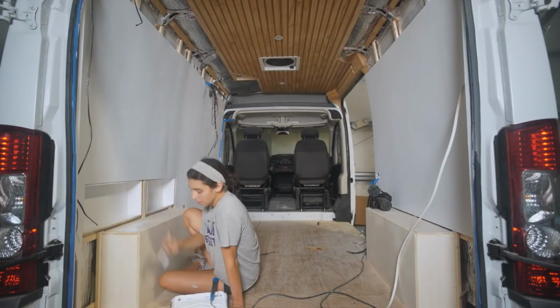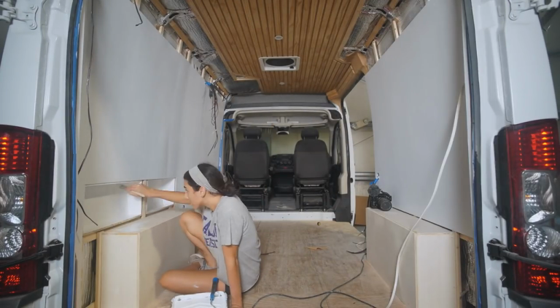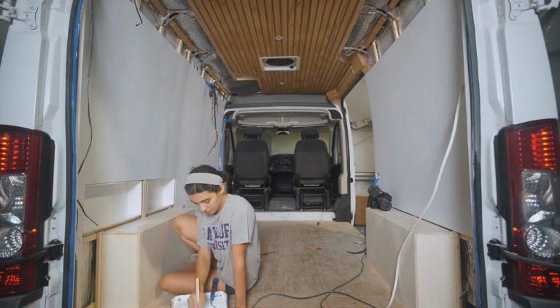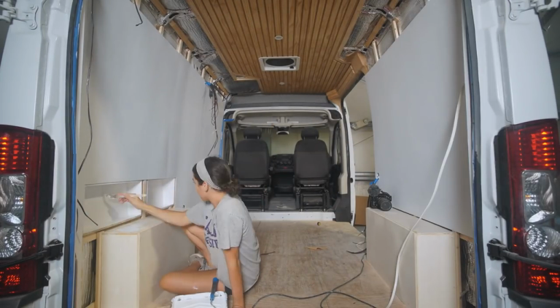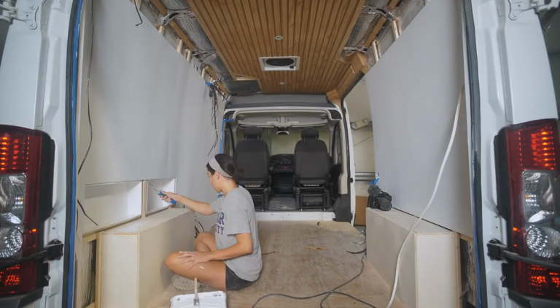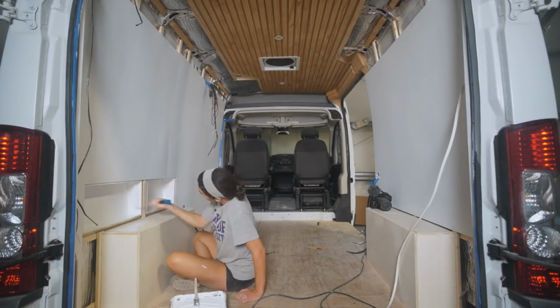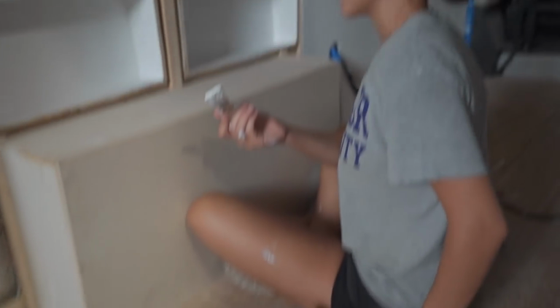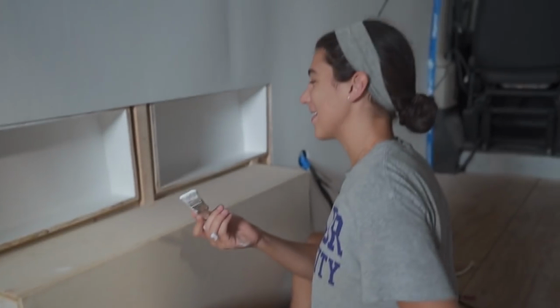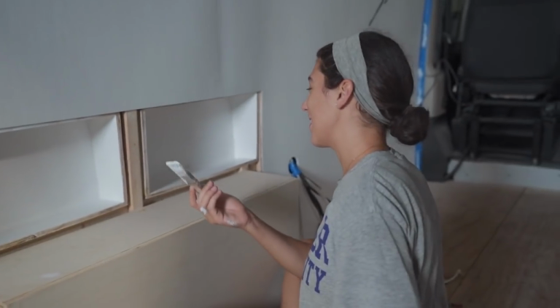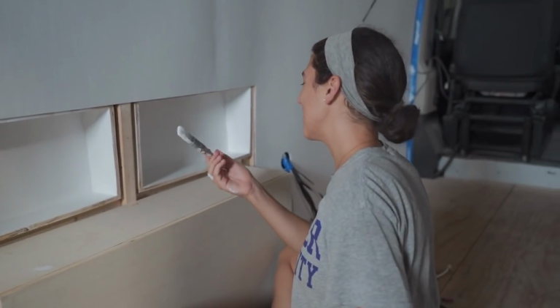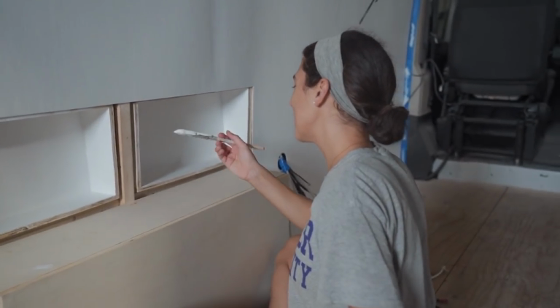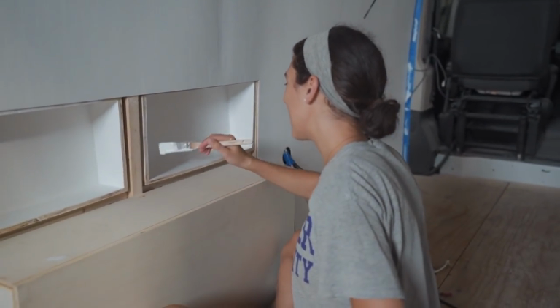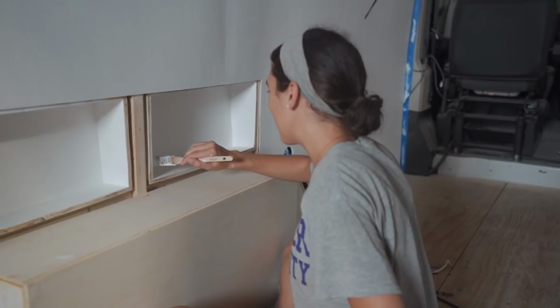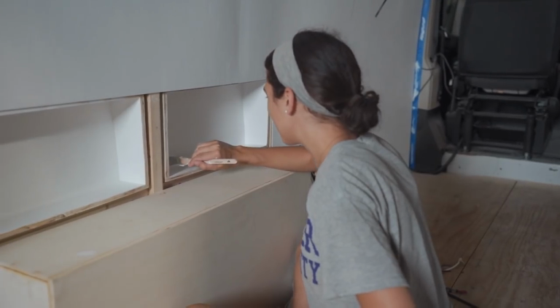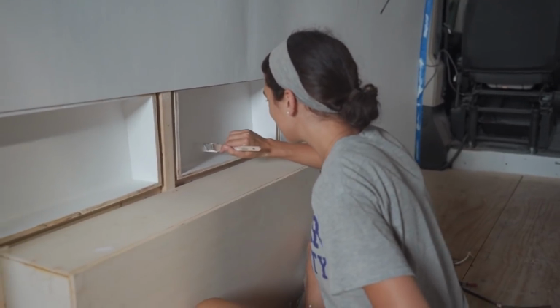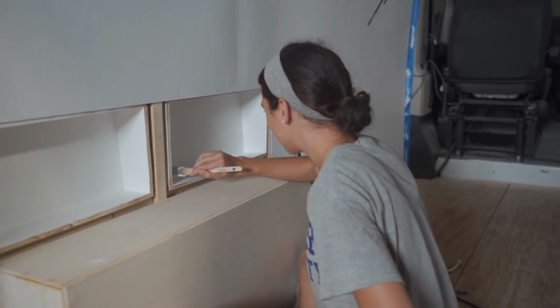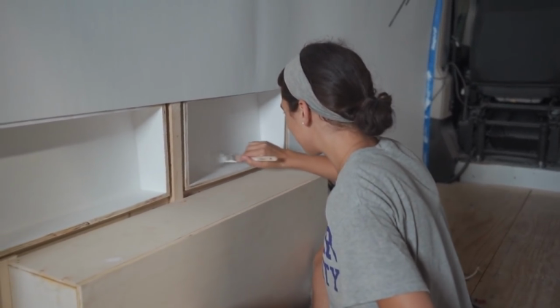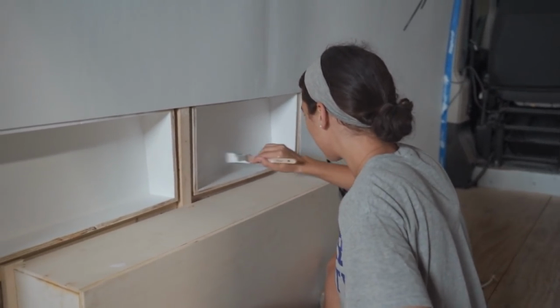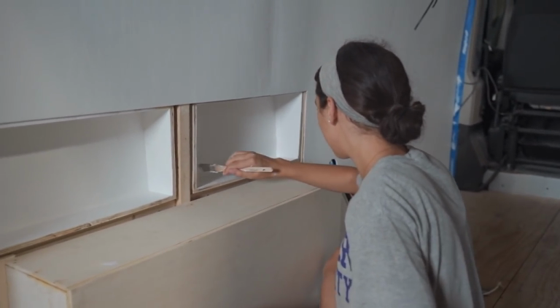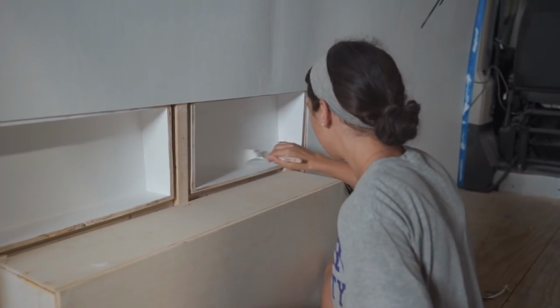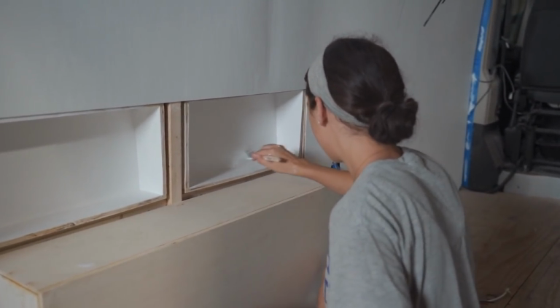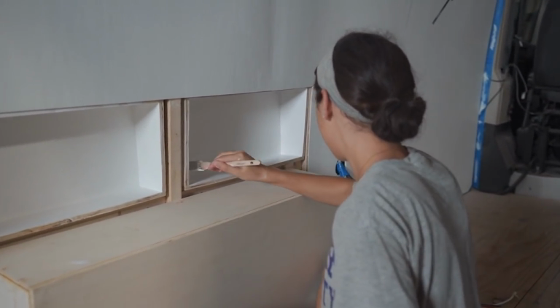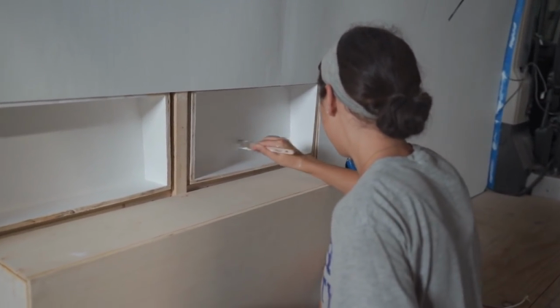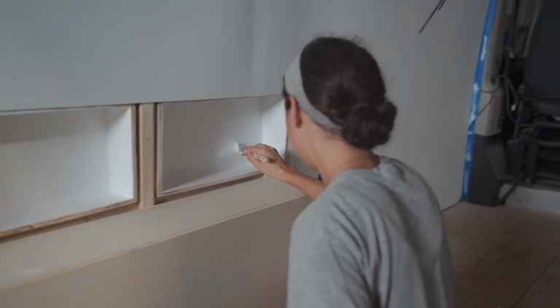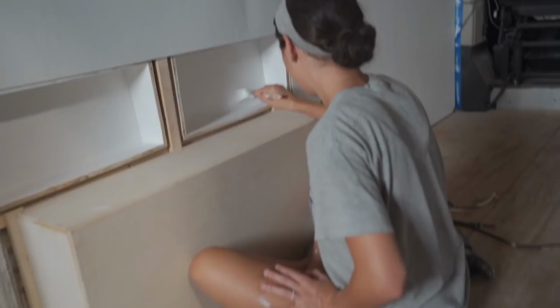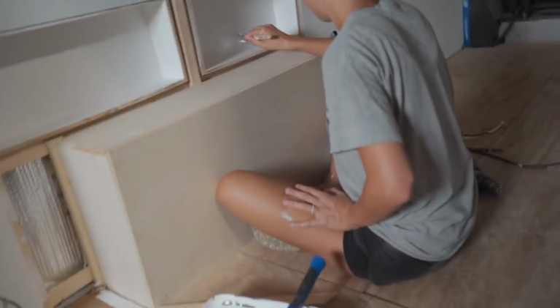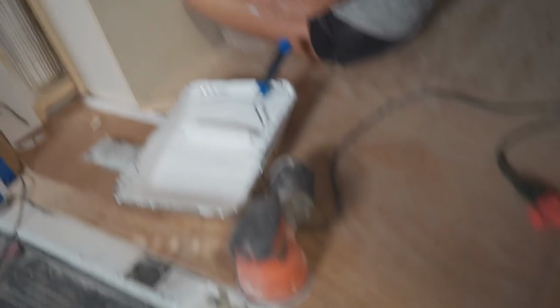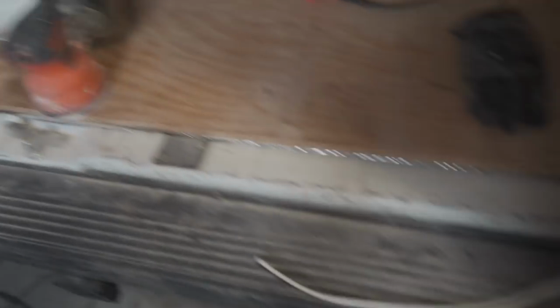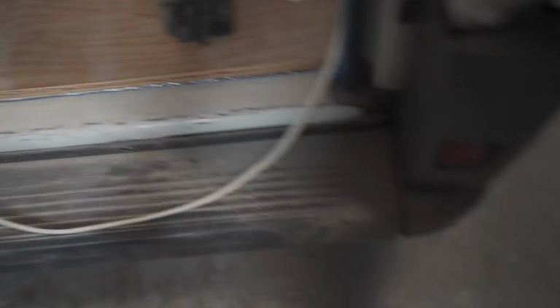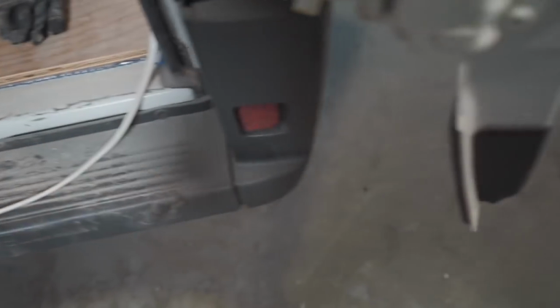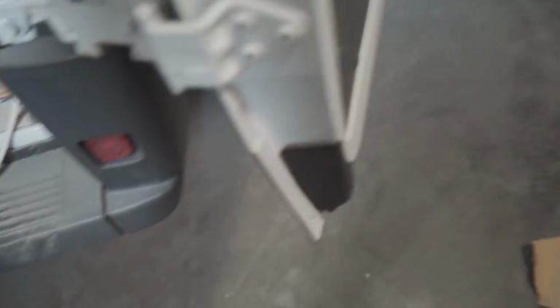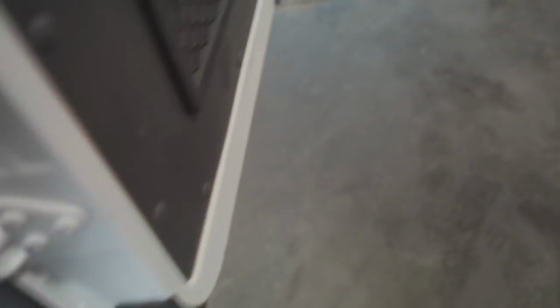Sand and paint, sand and paint — you know the drill. There she is, the paint lady herself. I've been working over here.